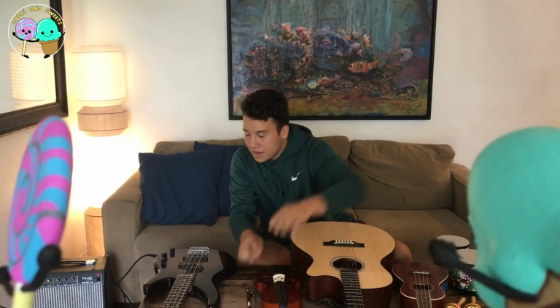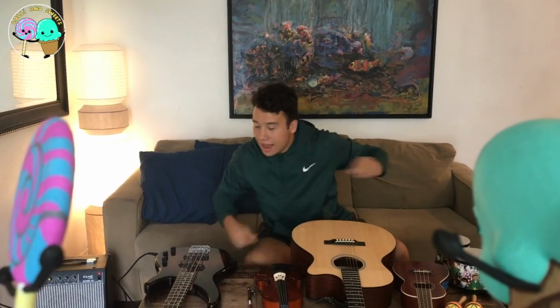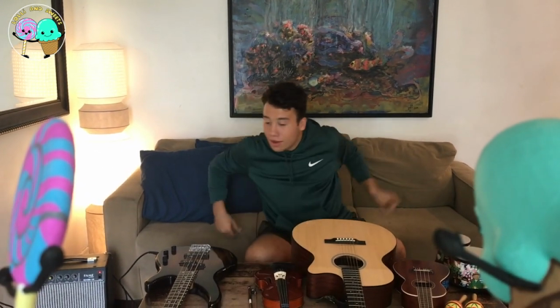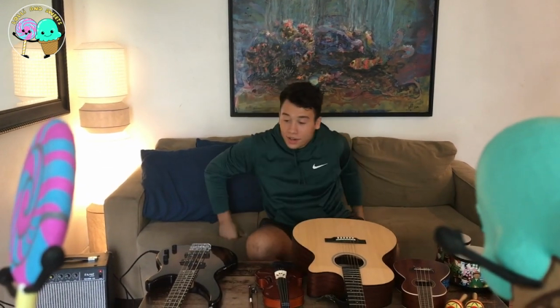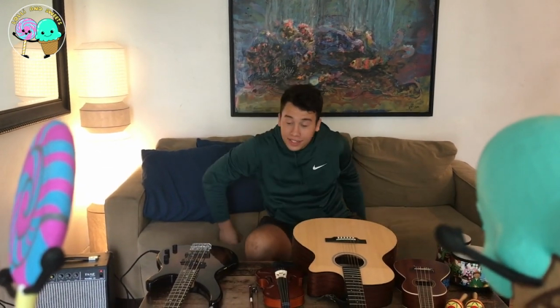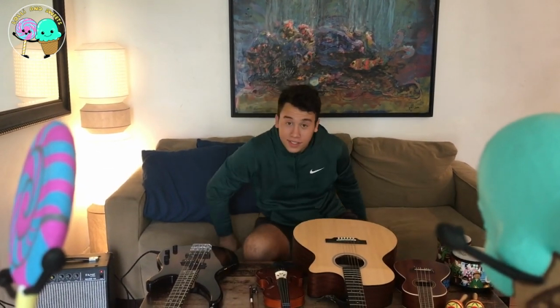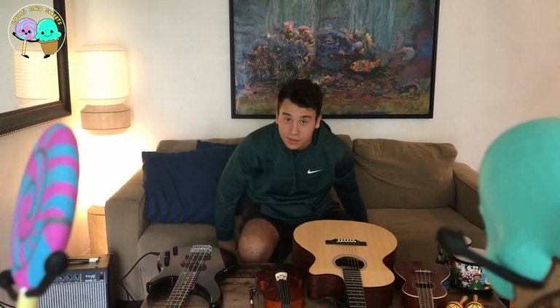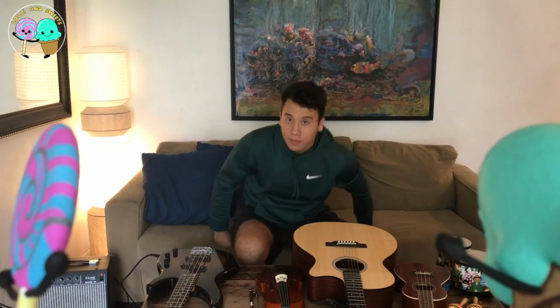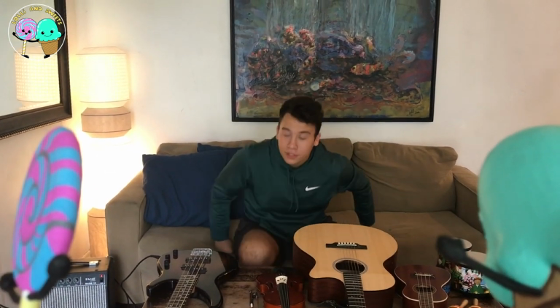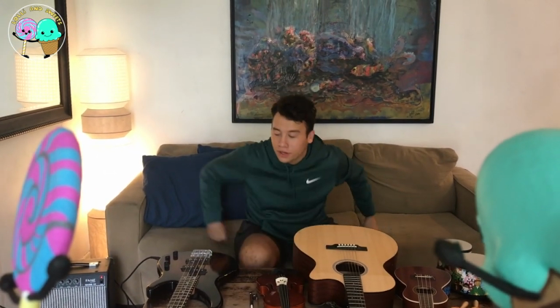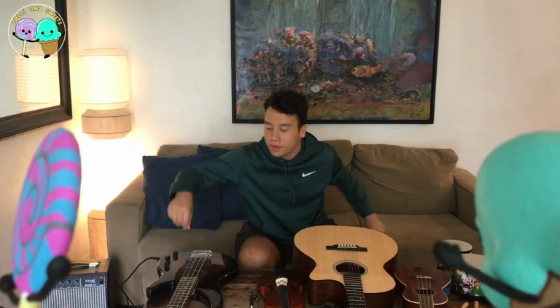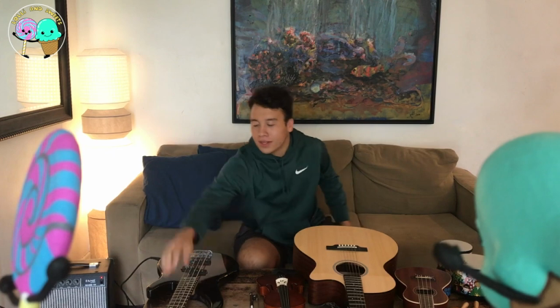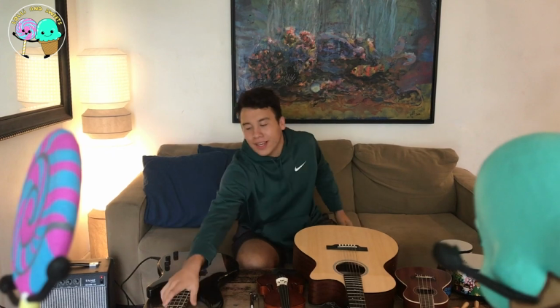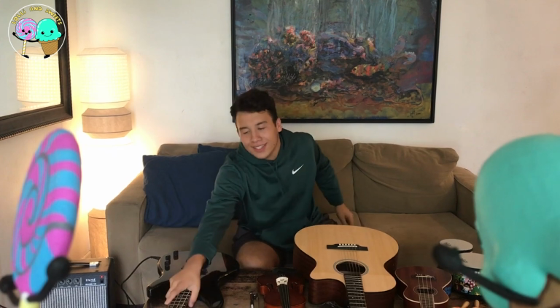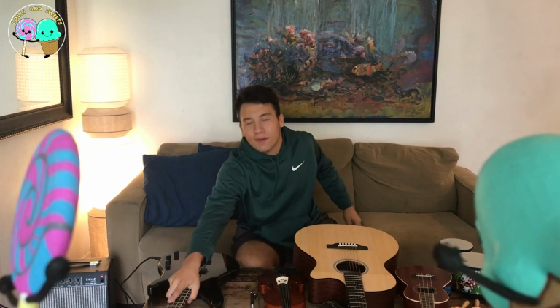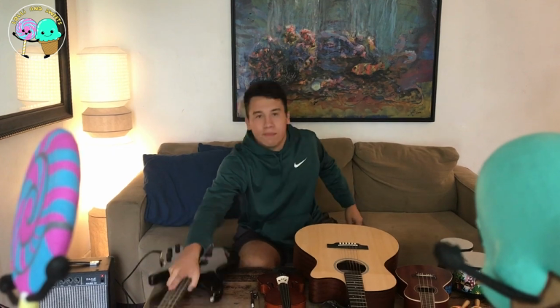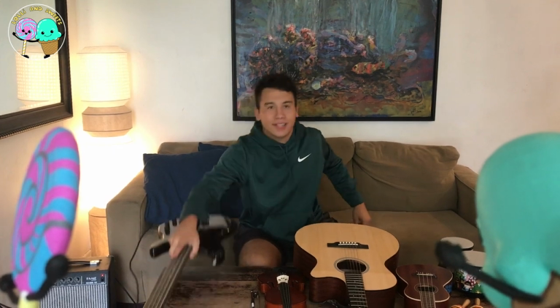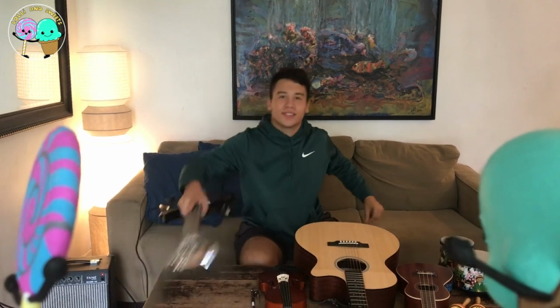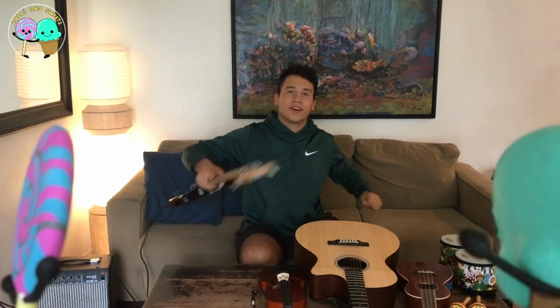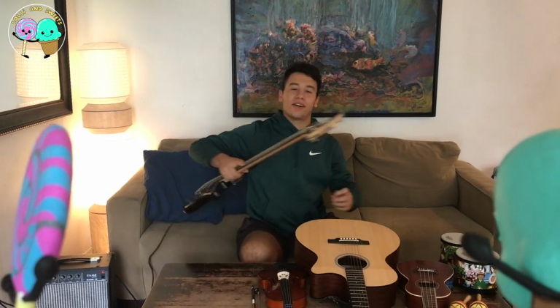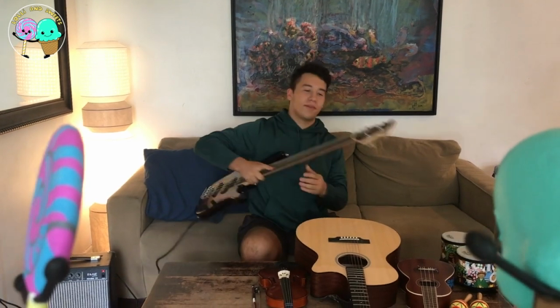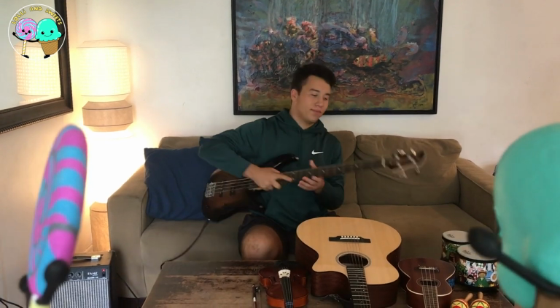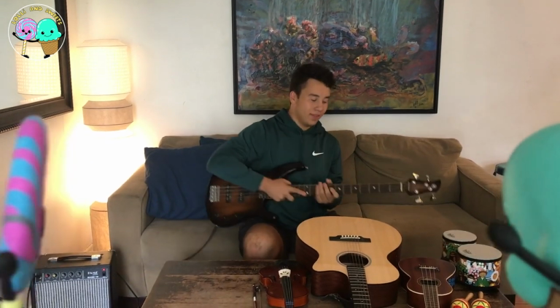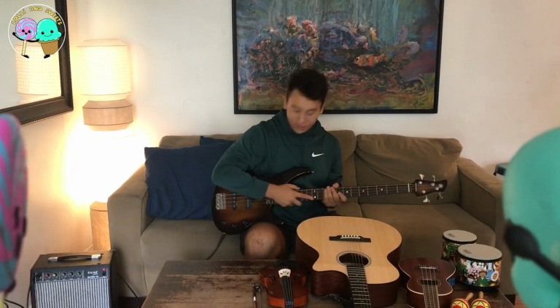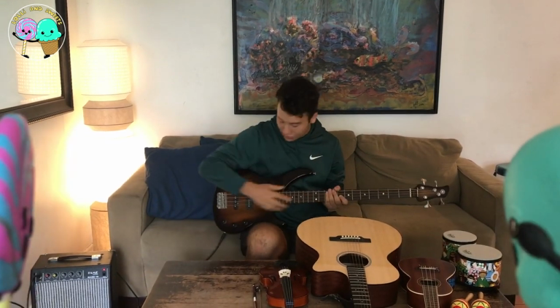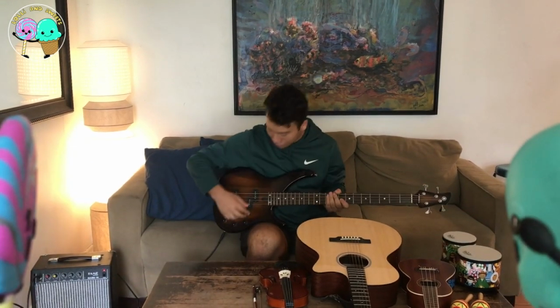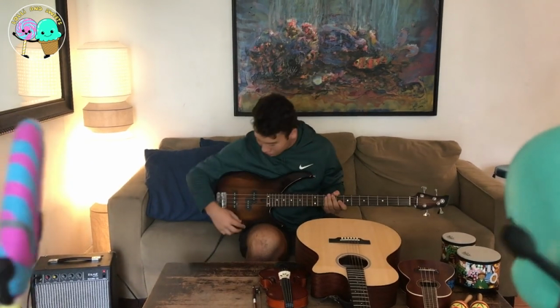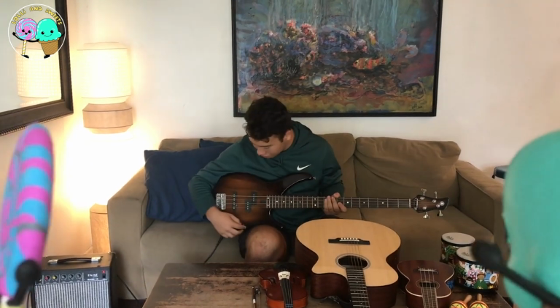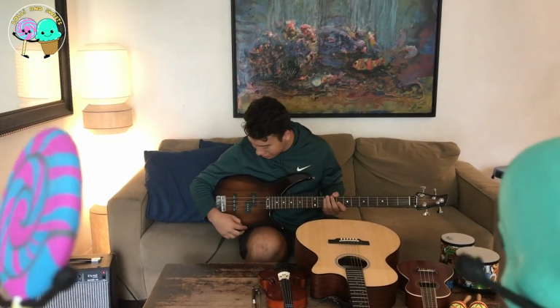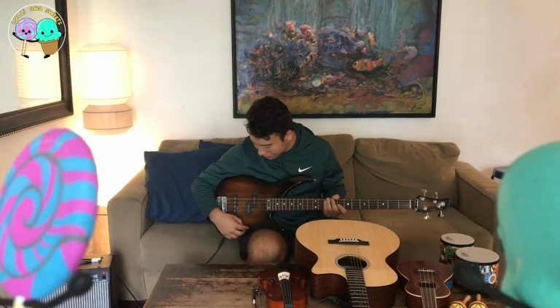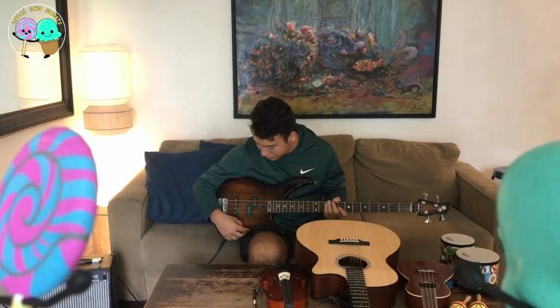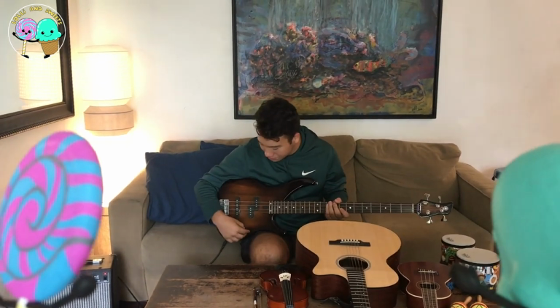Now, the next instrument I'm going to show you is the bass guitar, and this is a really cool sounding instrument.